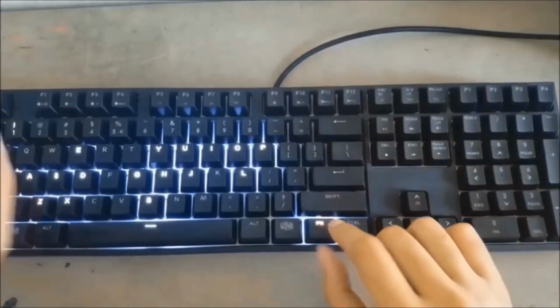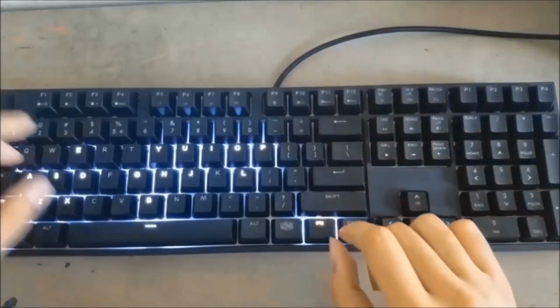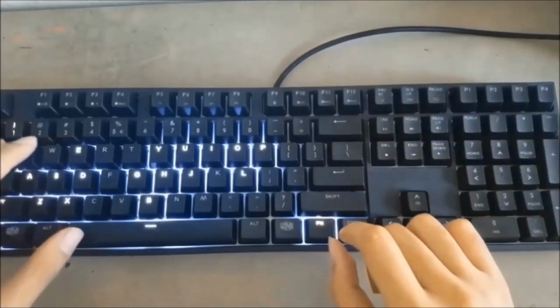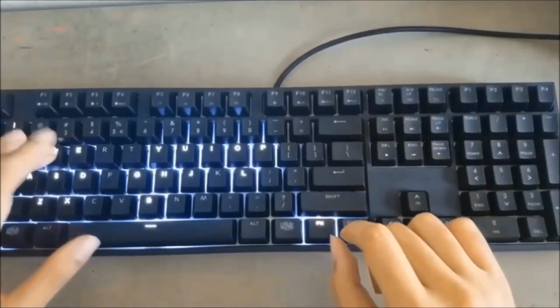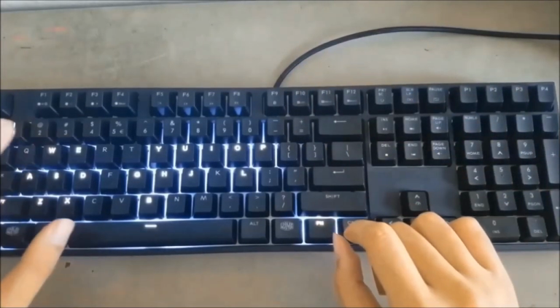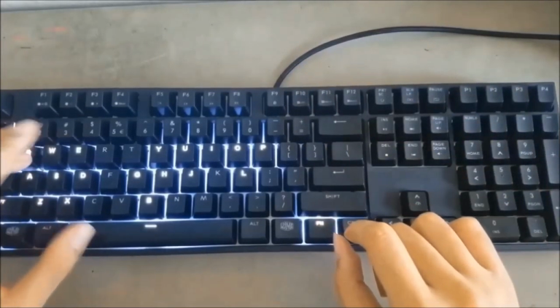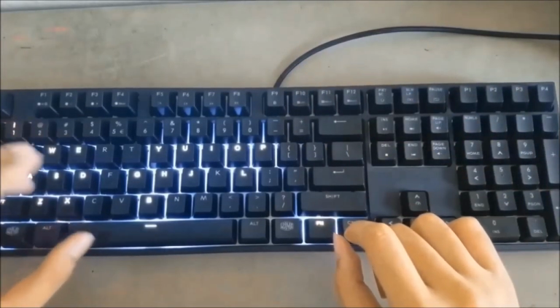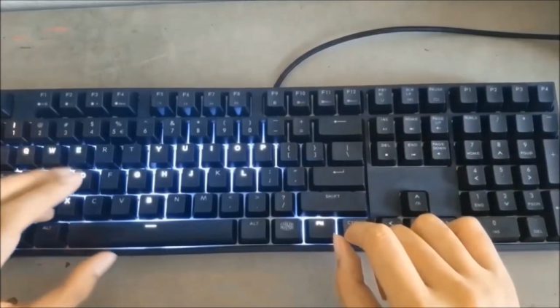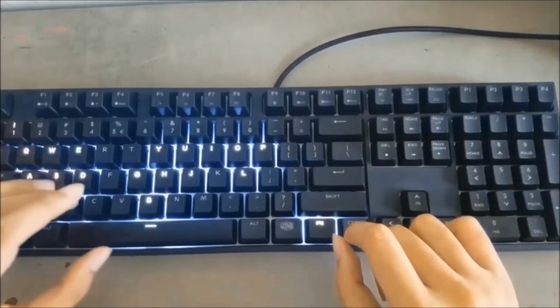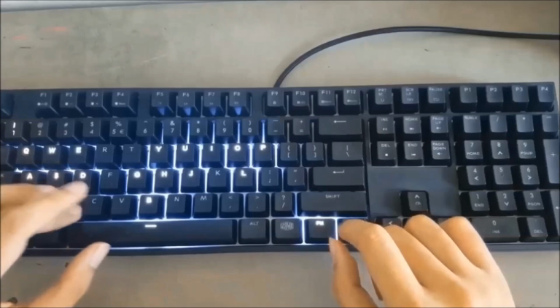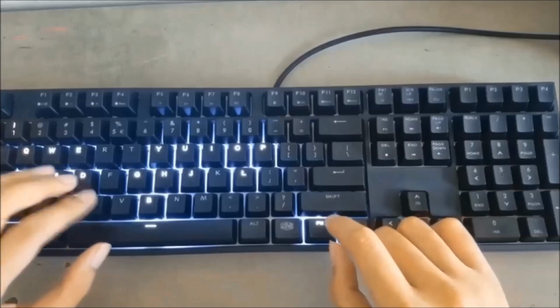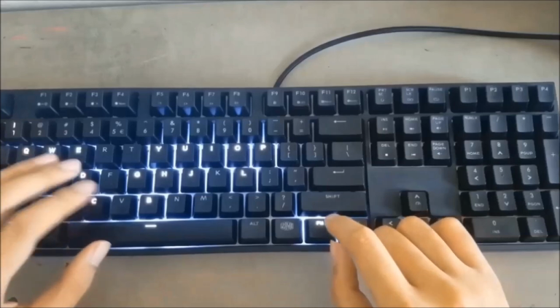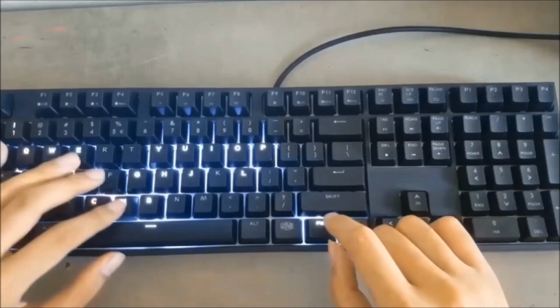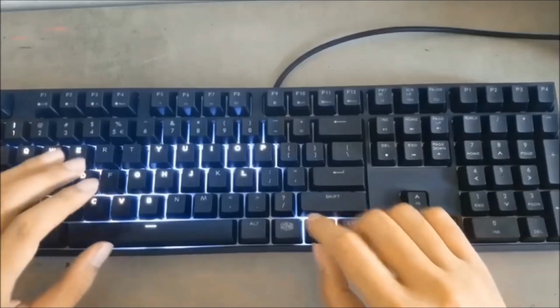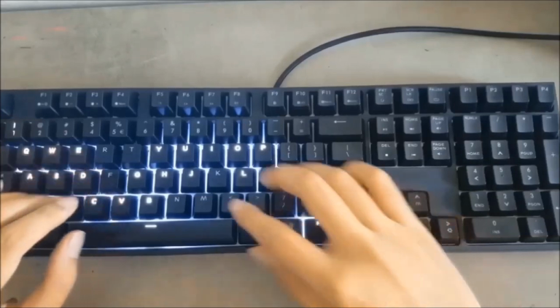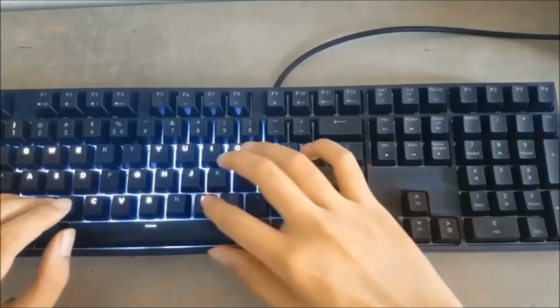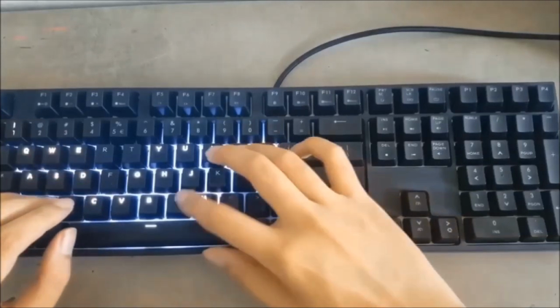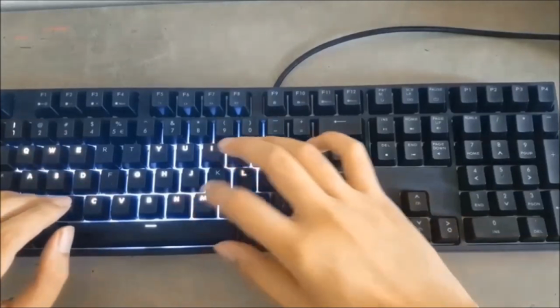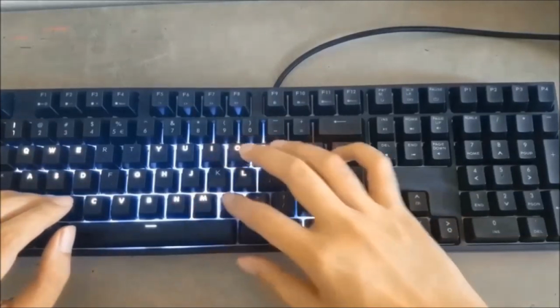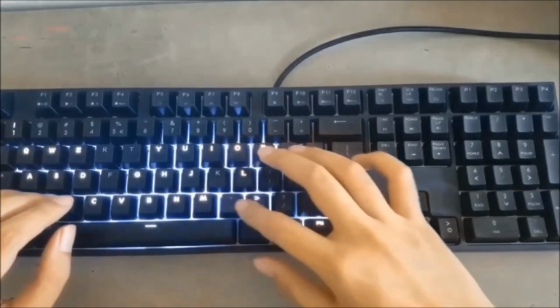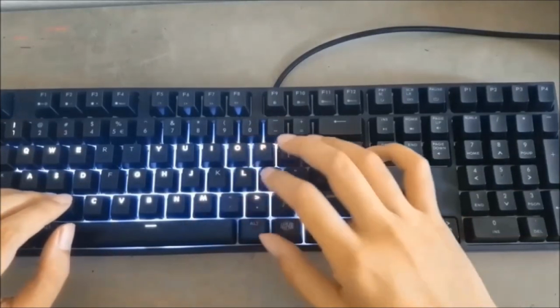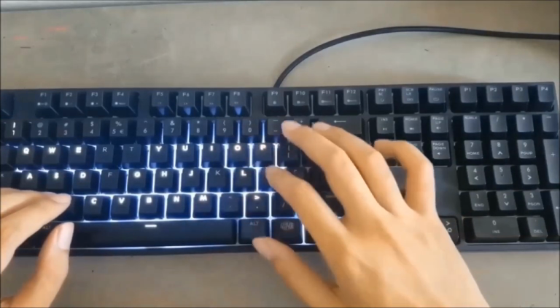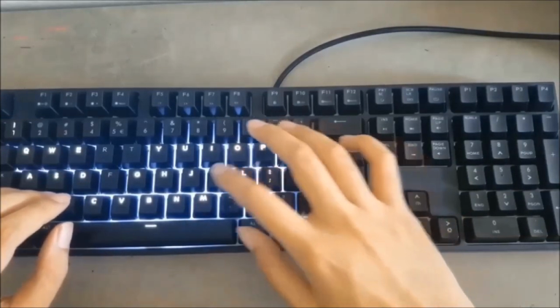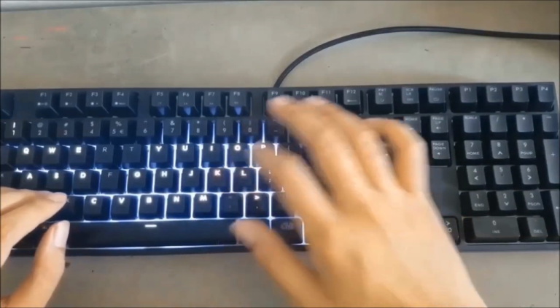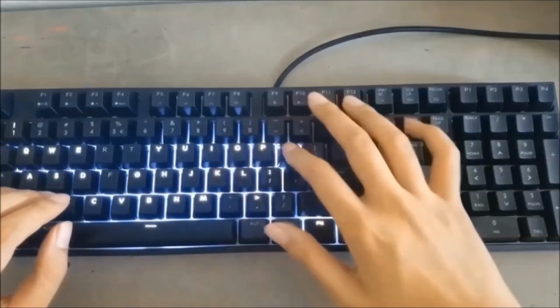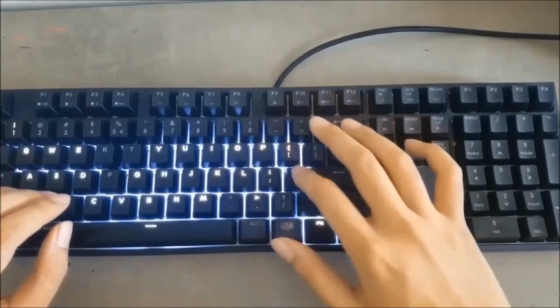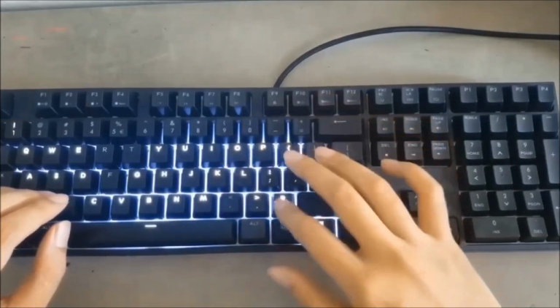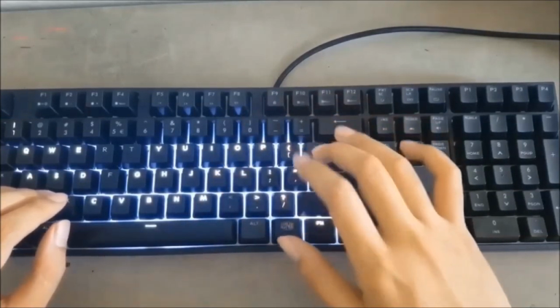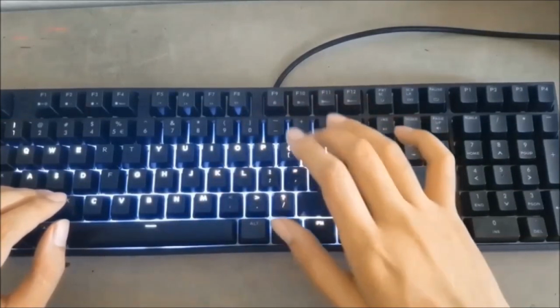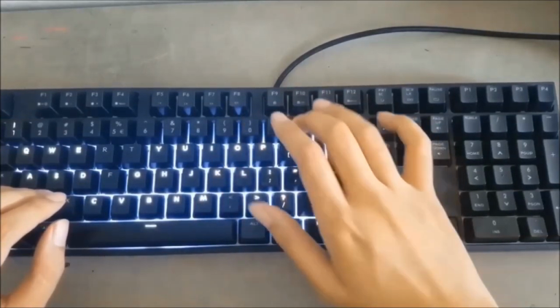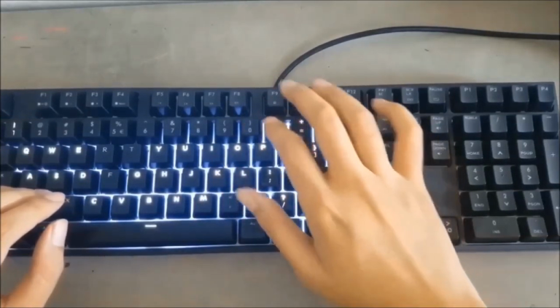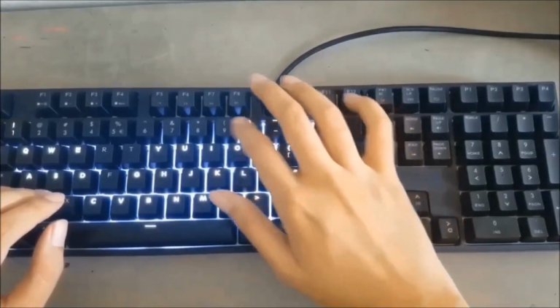If you want to save money, go with the white version. If you don't want to save money and want to have a lot of fun with RGB, go with the RGB version.